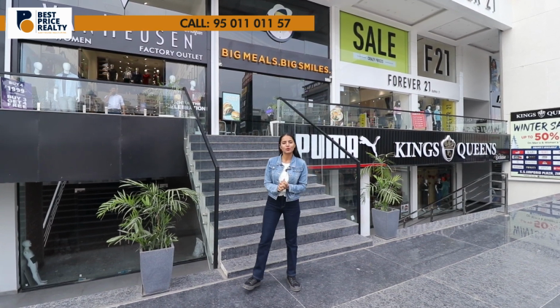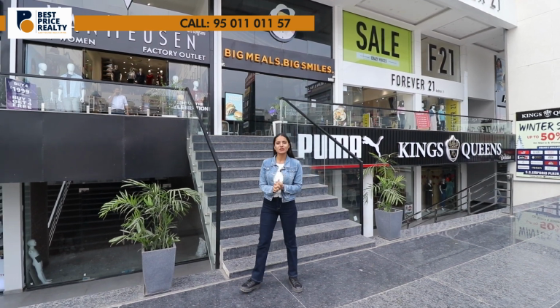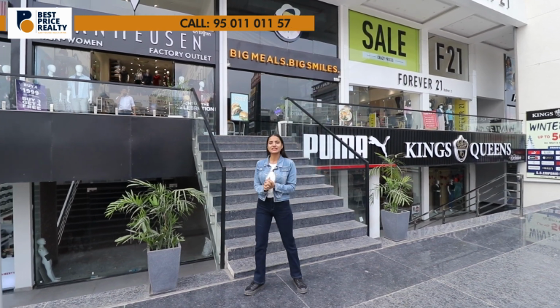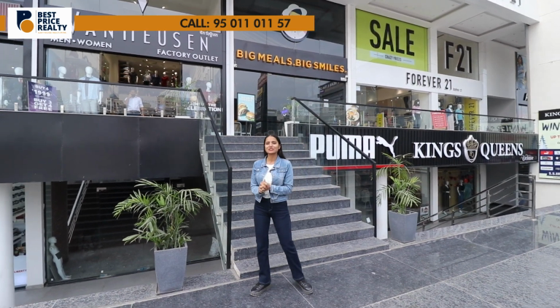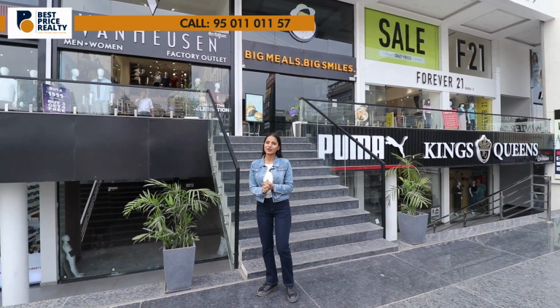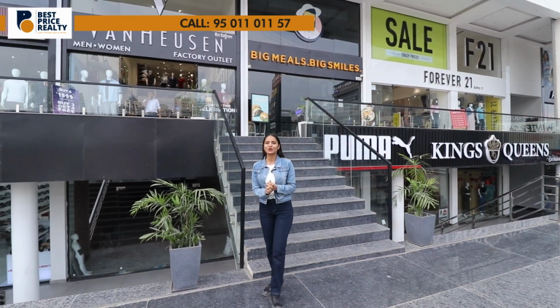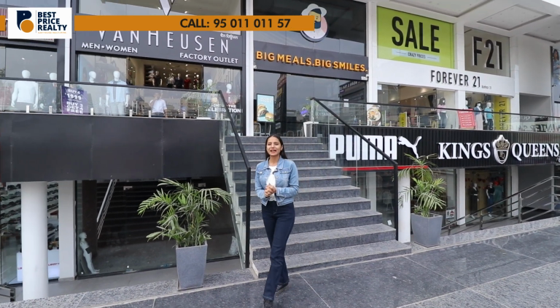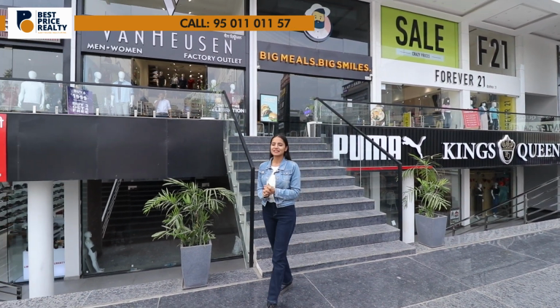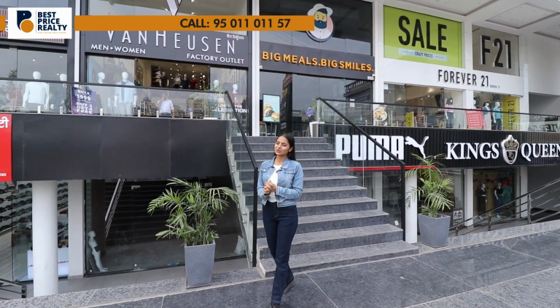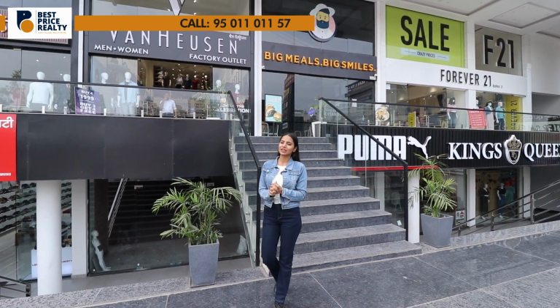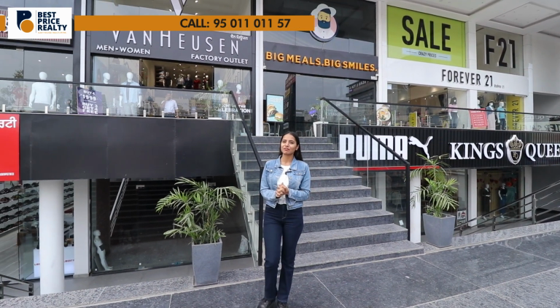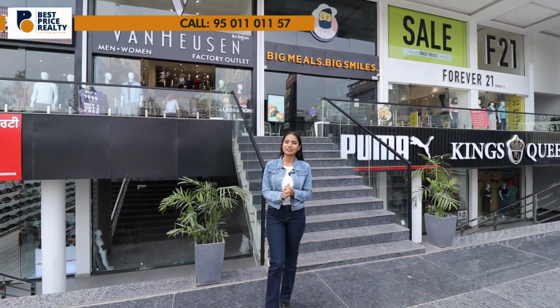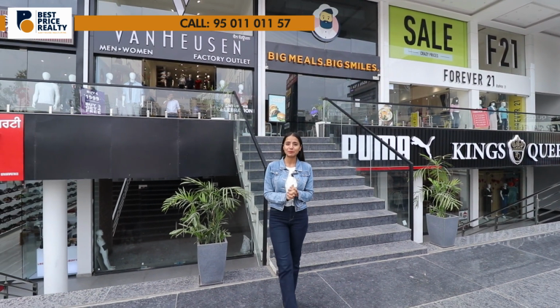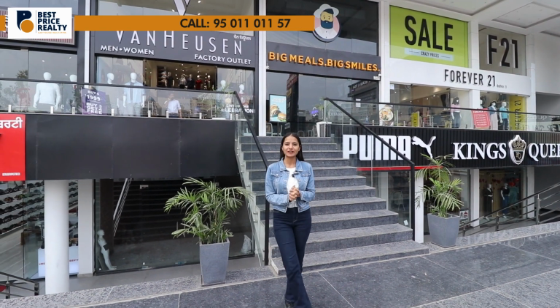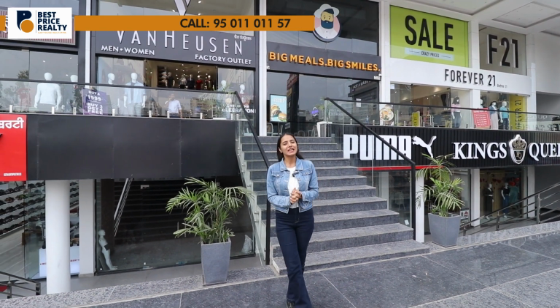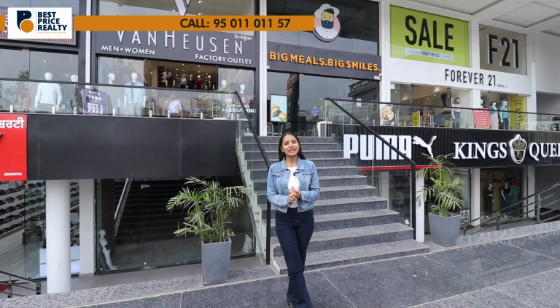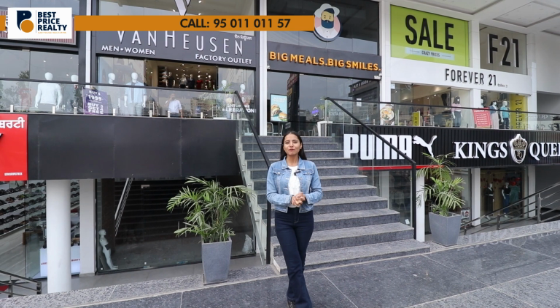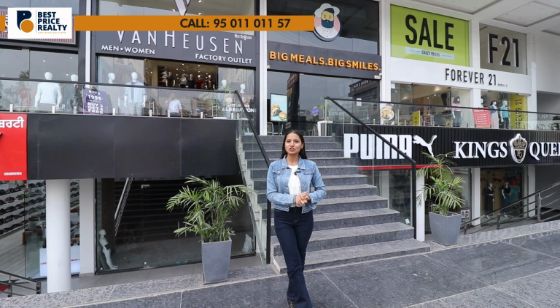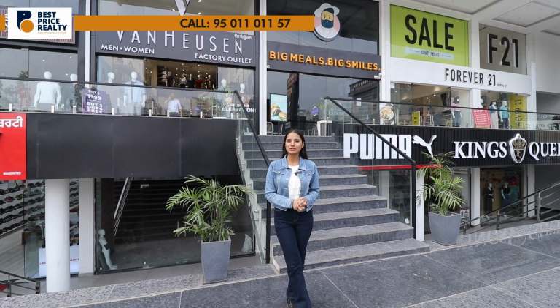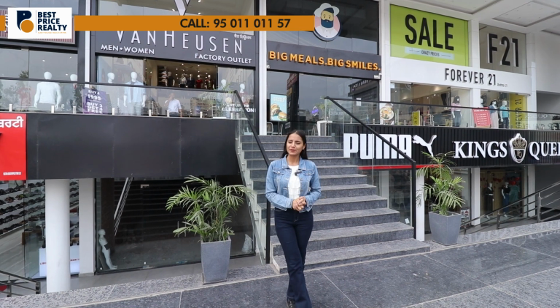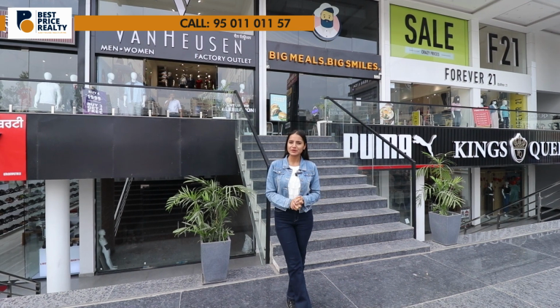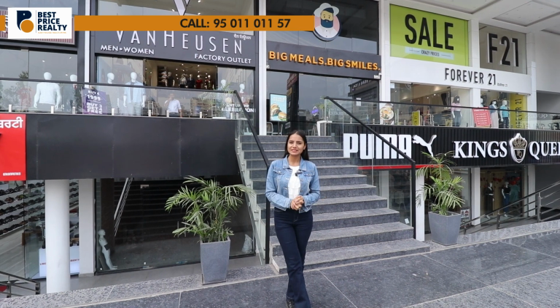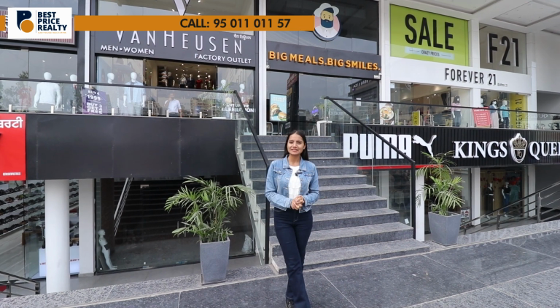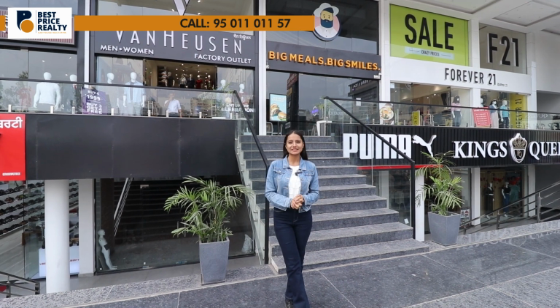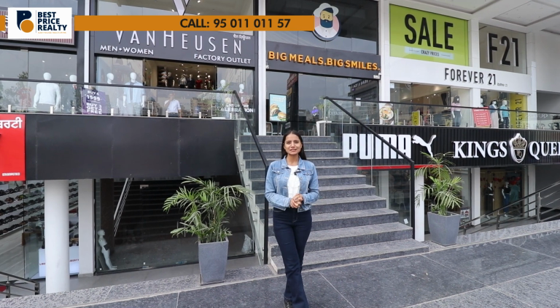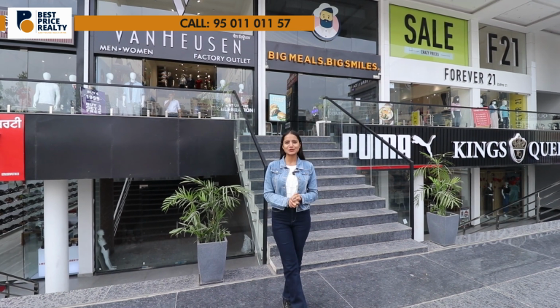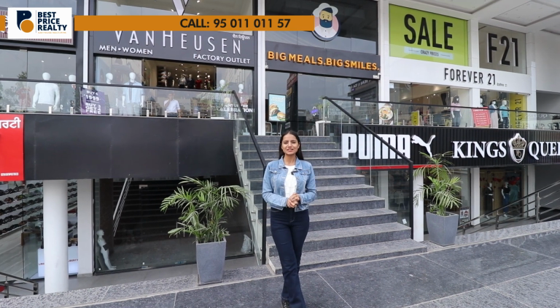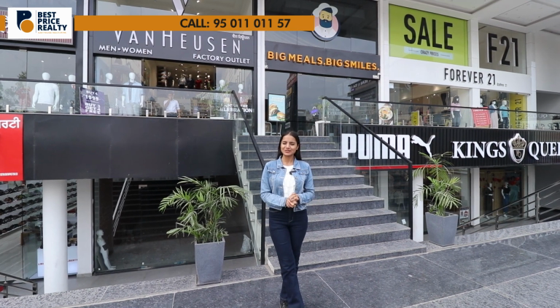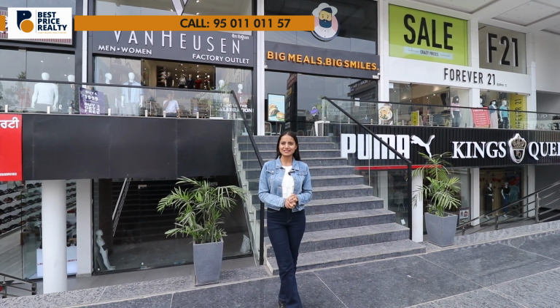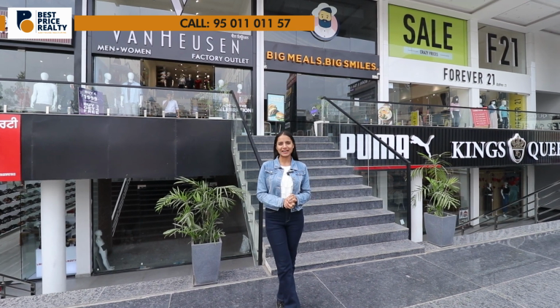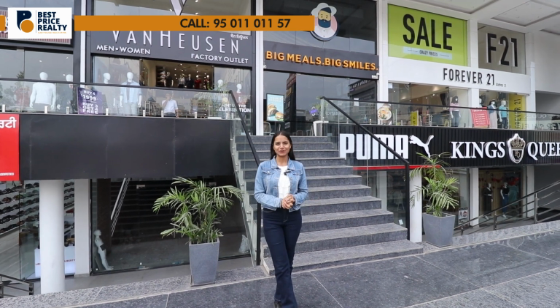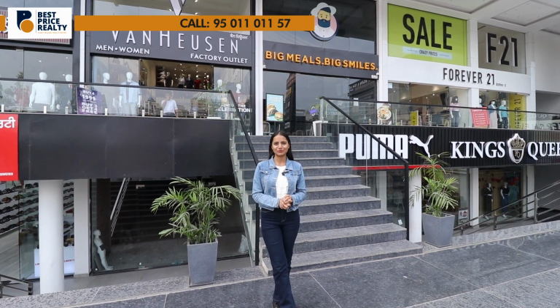For more details, you can contact us on the given number. Keep watching Best Price Realty. This is Sonia signing off.